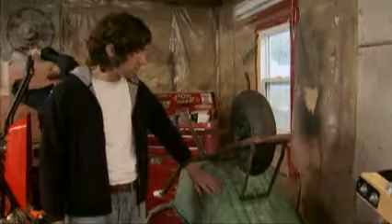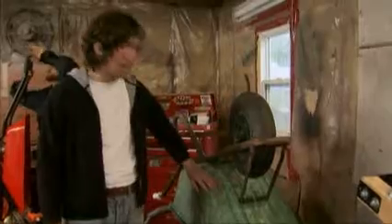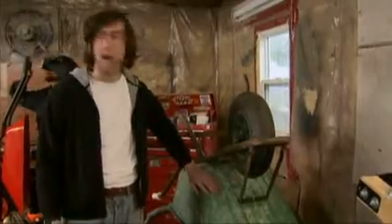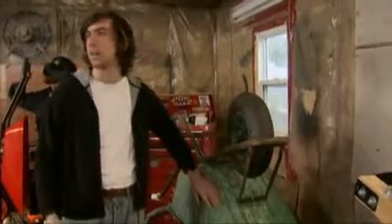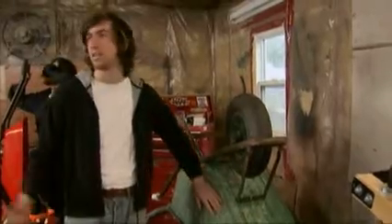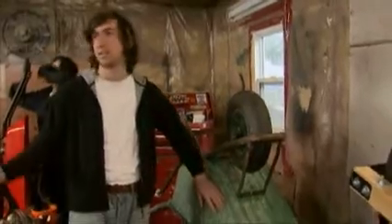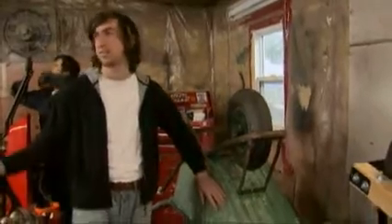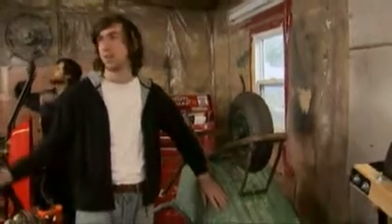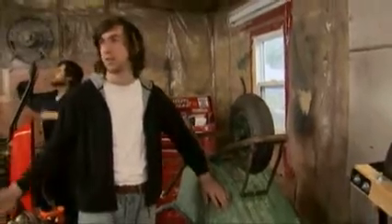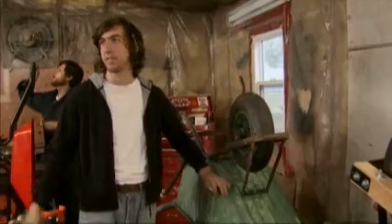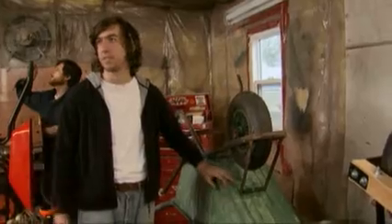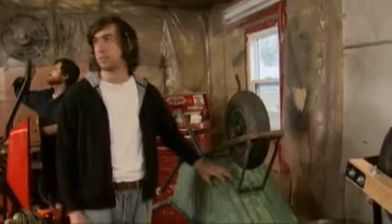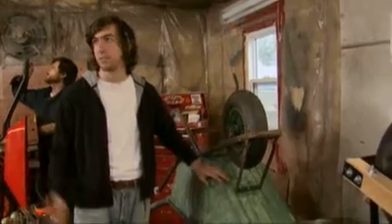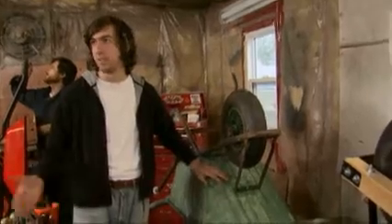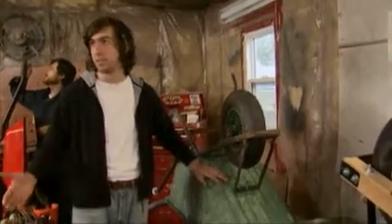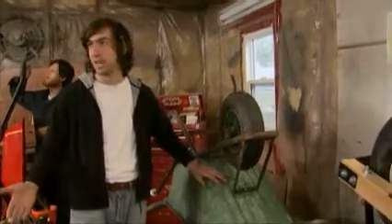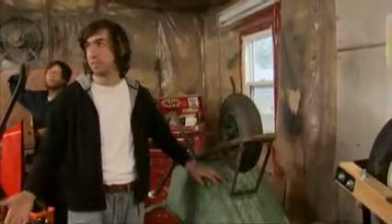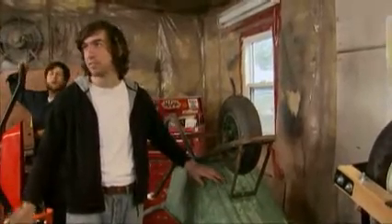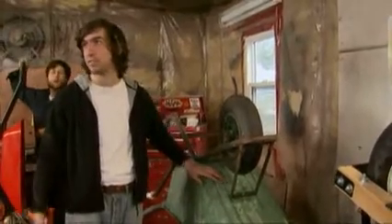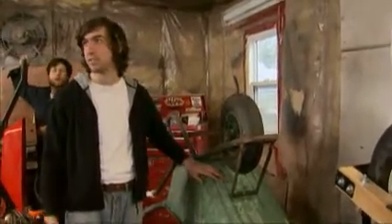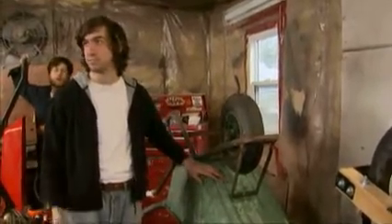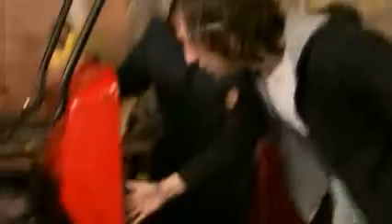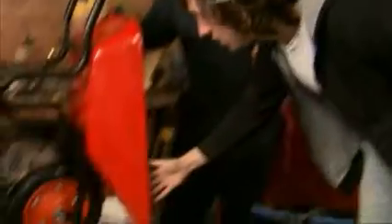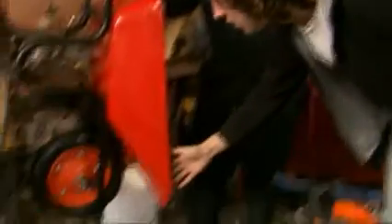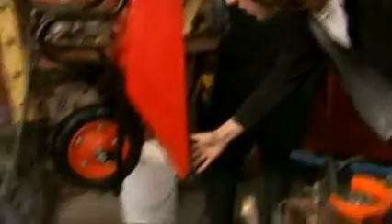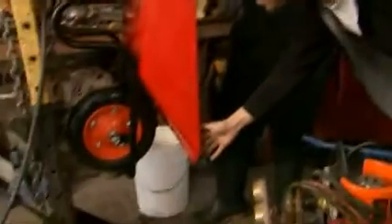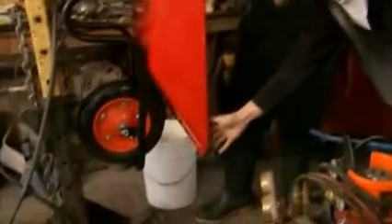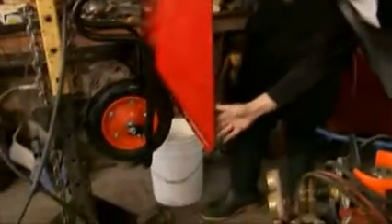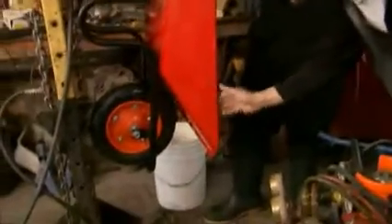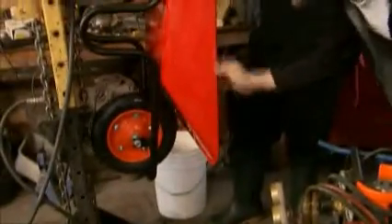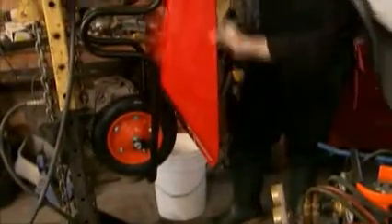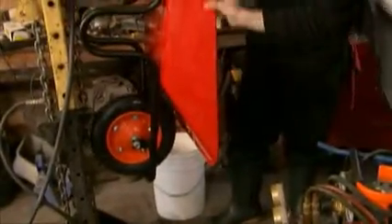We've got all colors, all different colors, because people have preferences. We've got the golden eagle of our fleet.